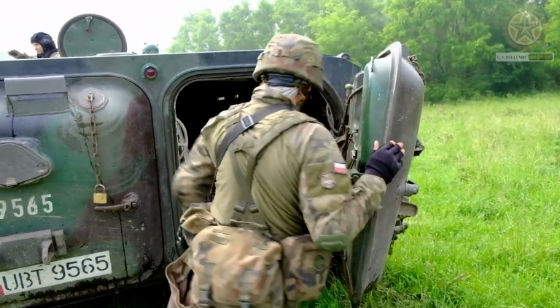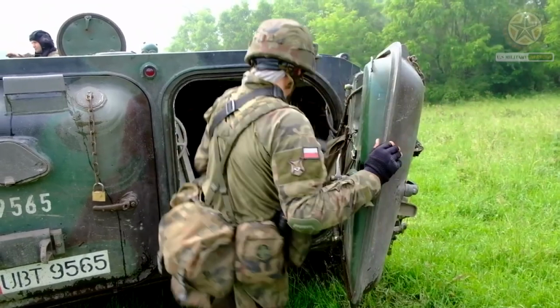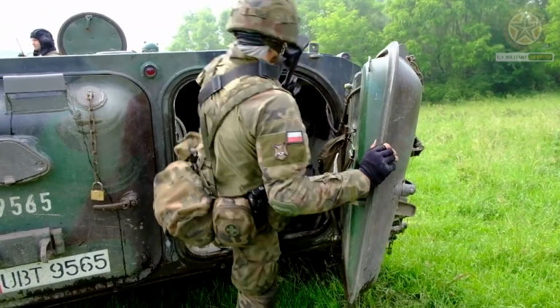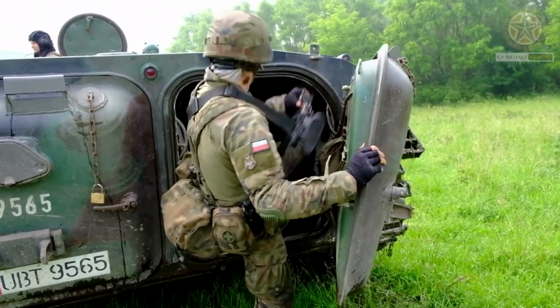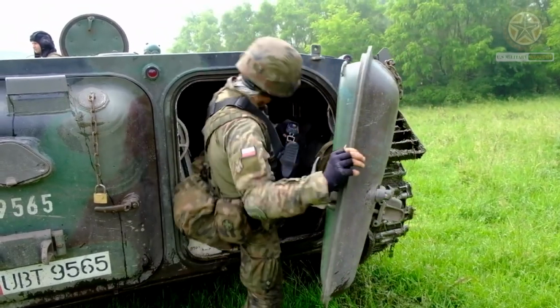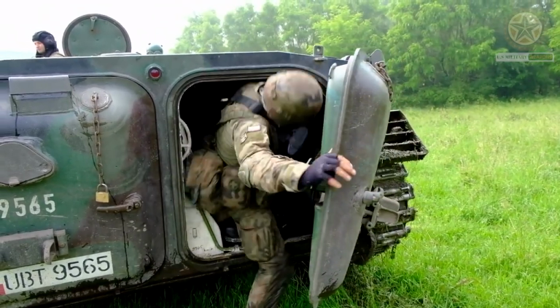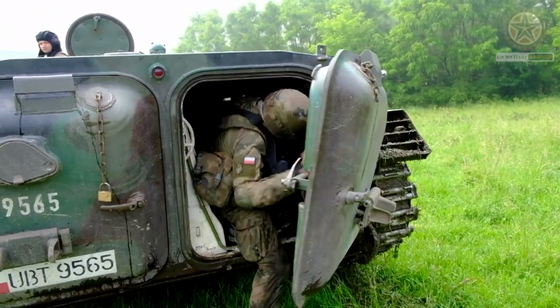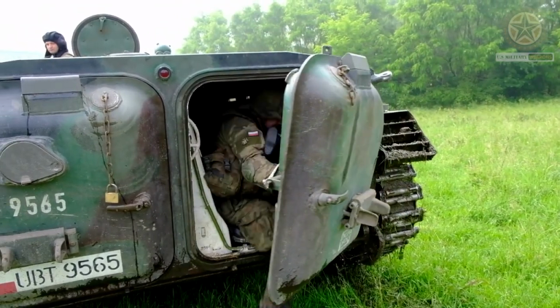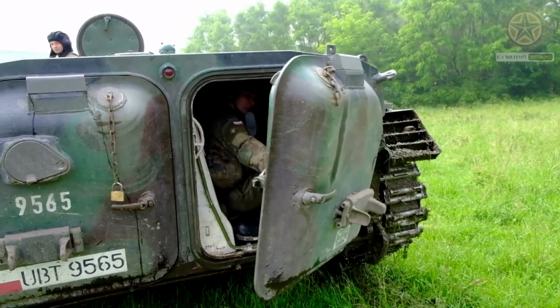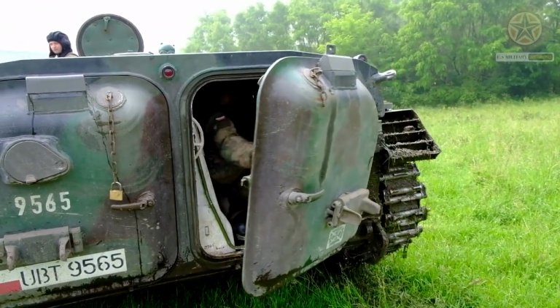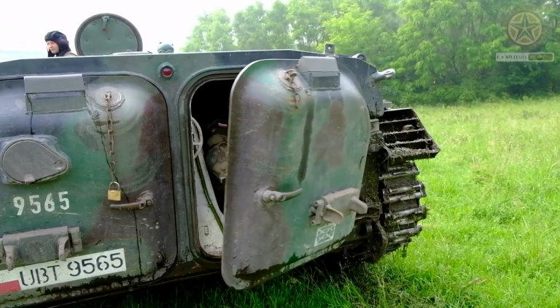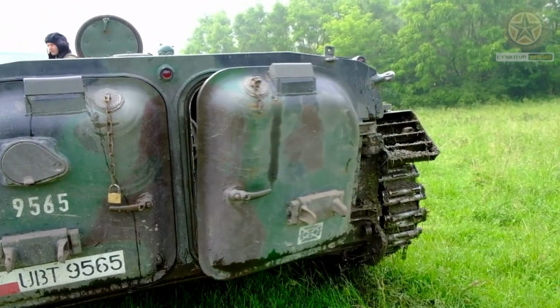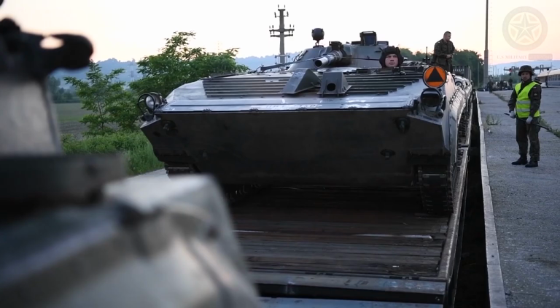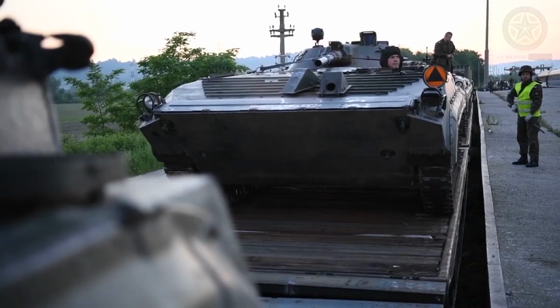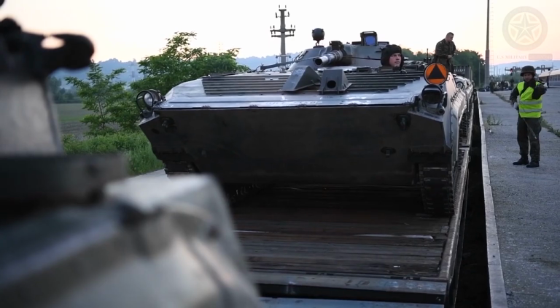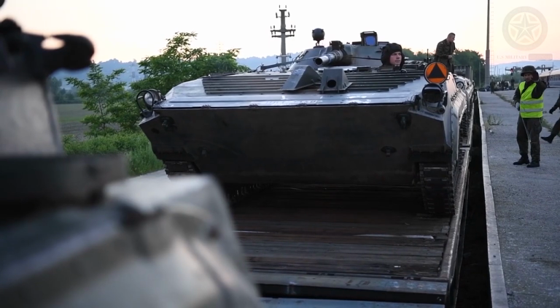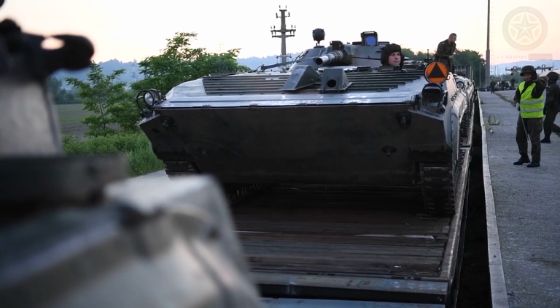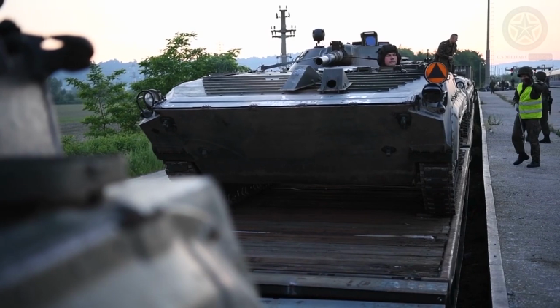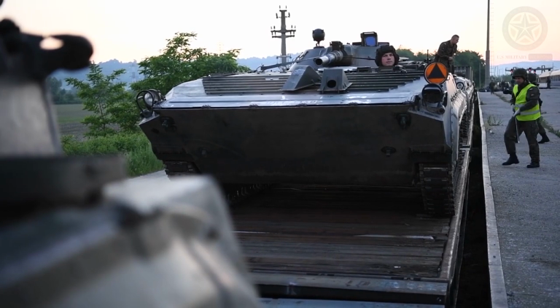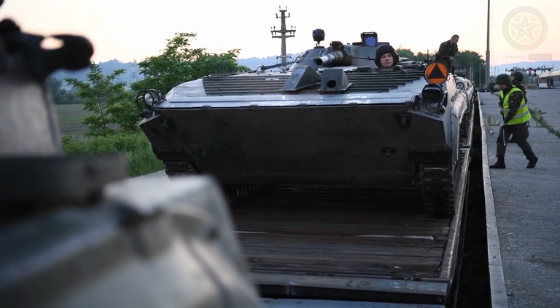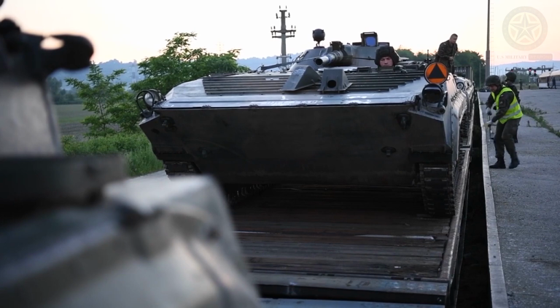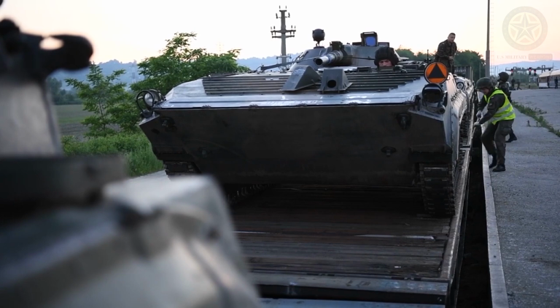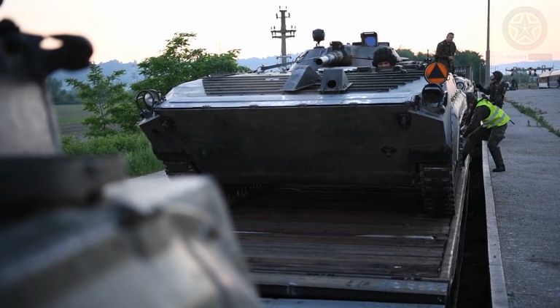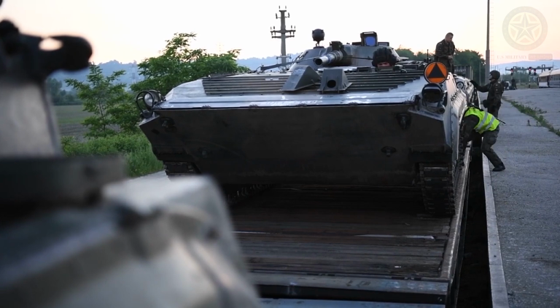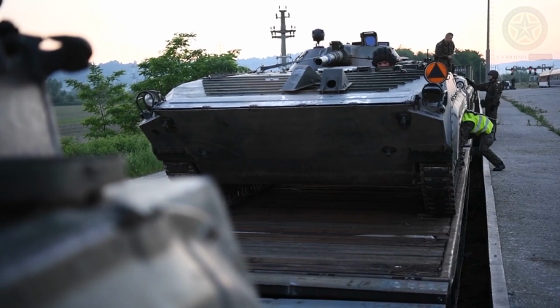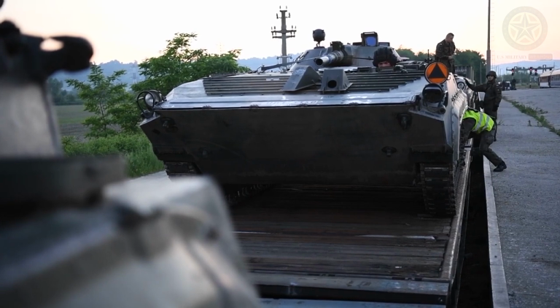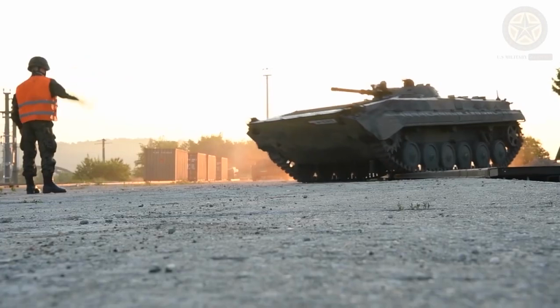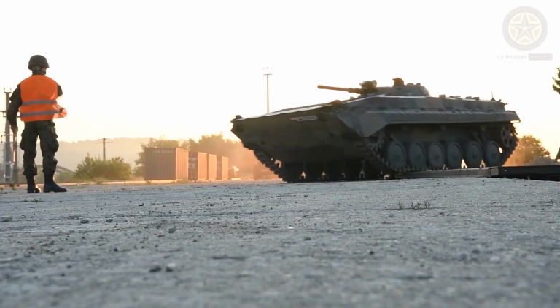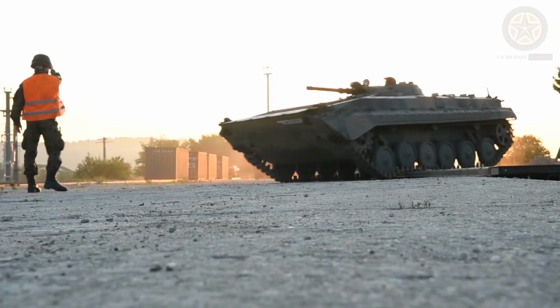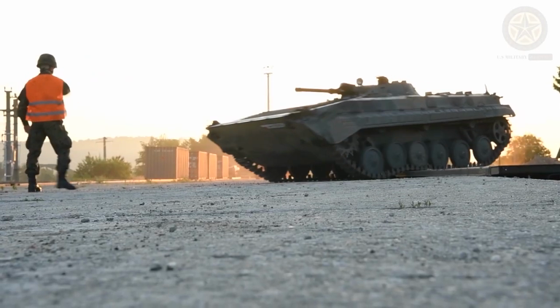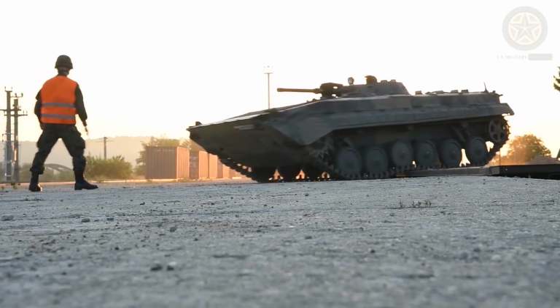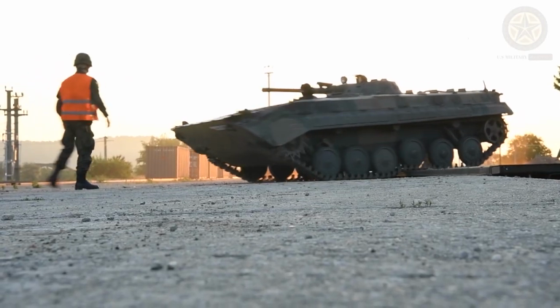The BMP-1 is designed to carry a crew of three: a driver, a commander, and a gunner. It can also transport up to eight fully equipped infantry soldiers in the rear compartment.